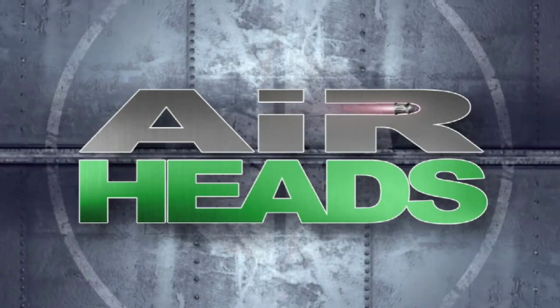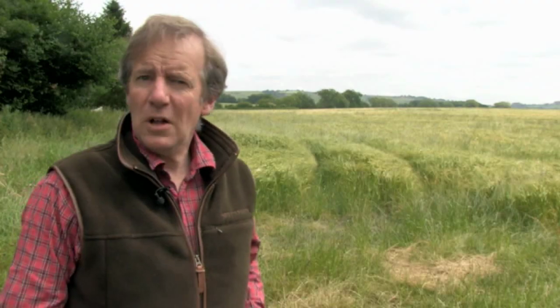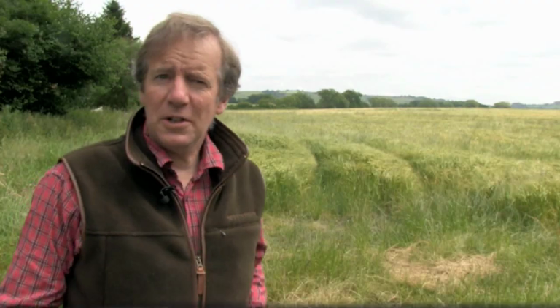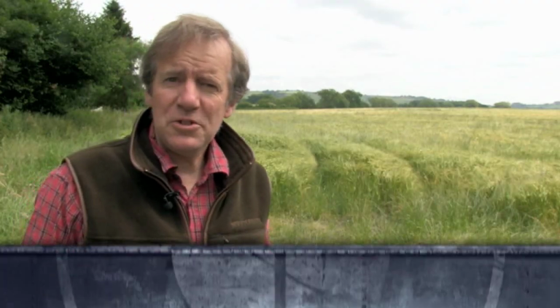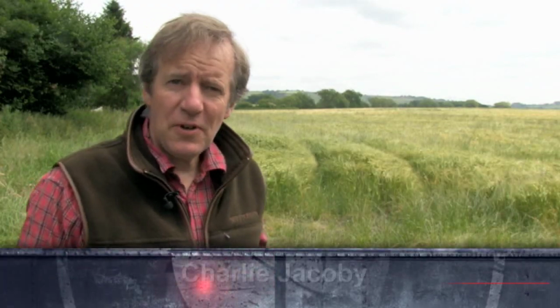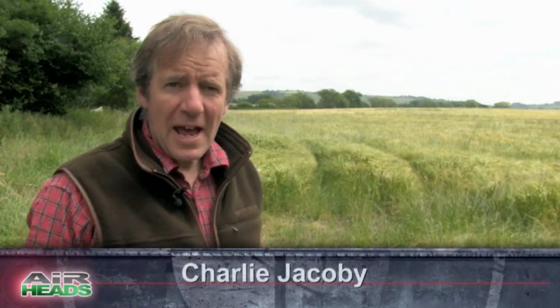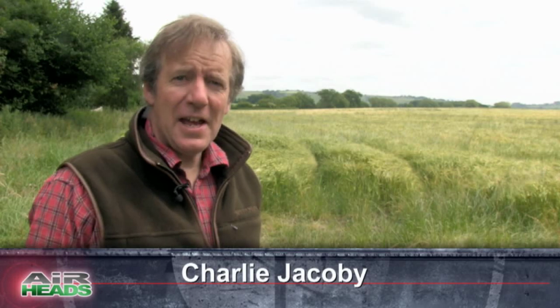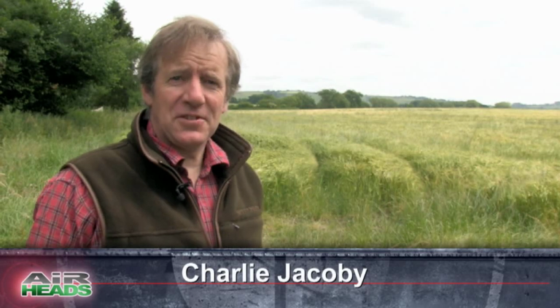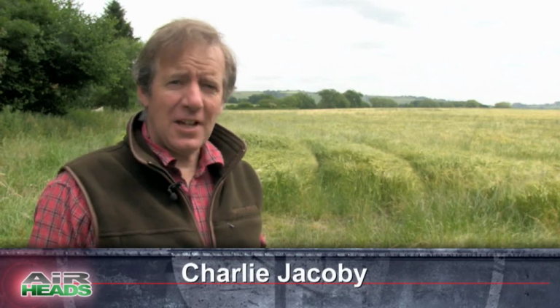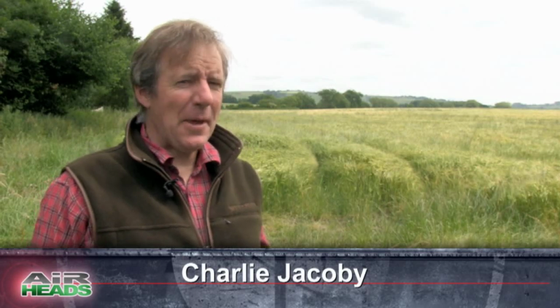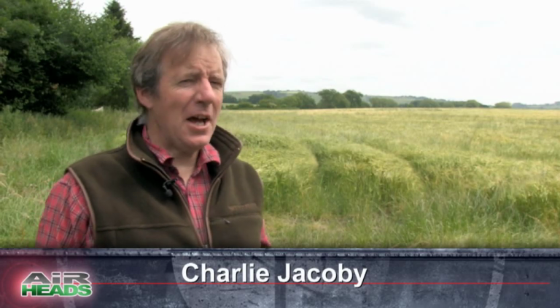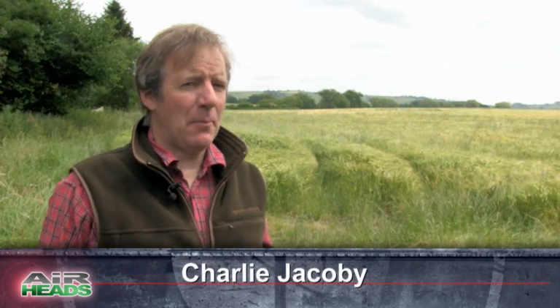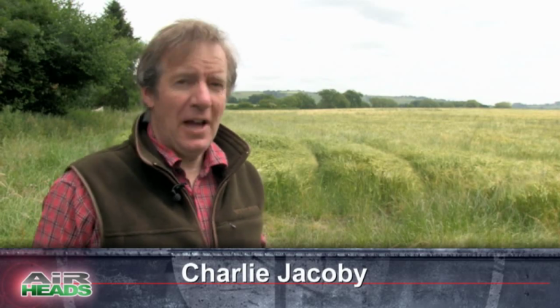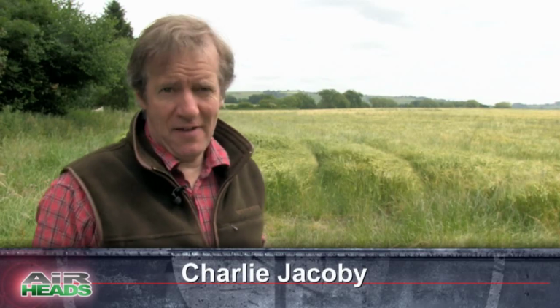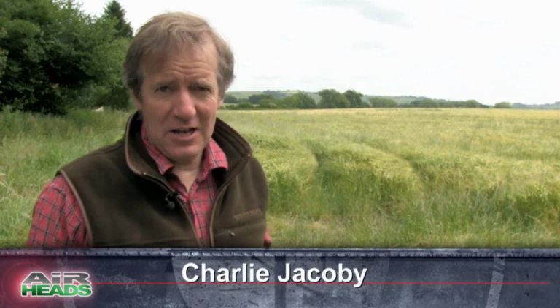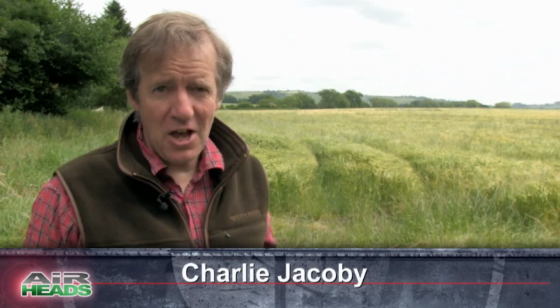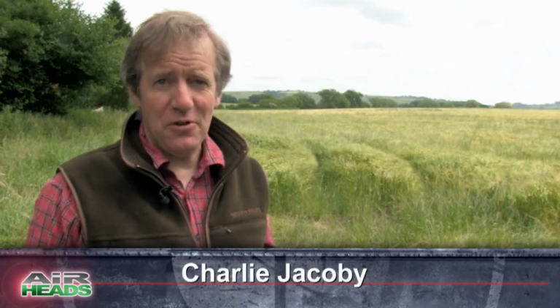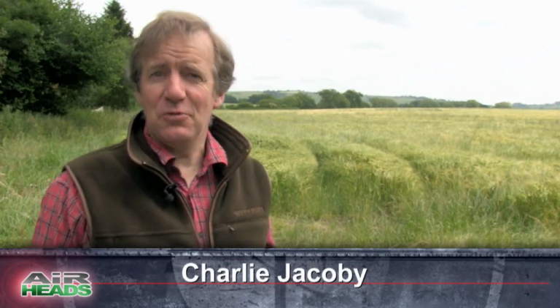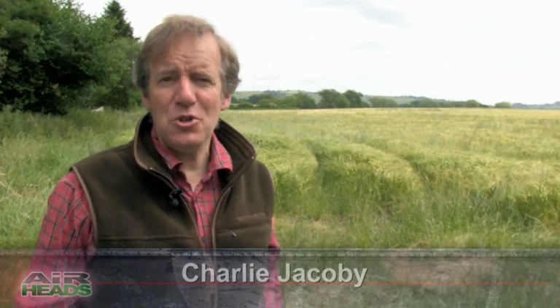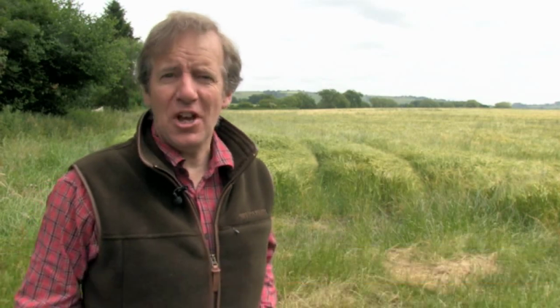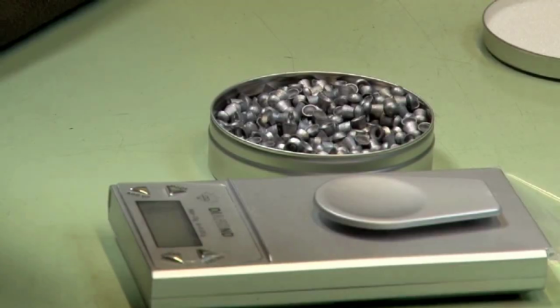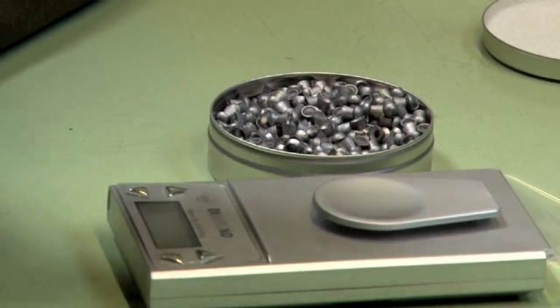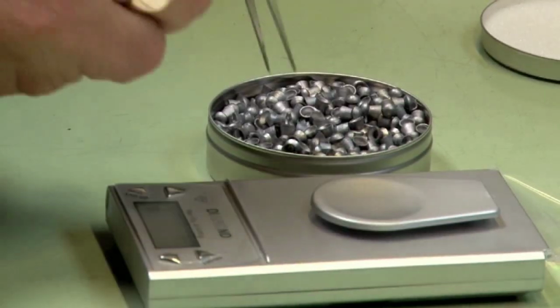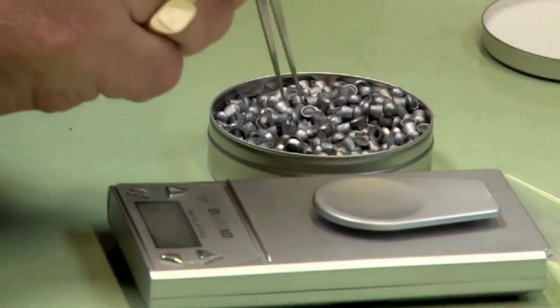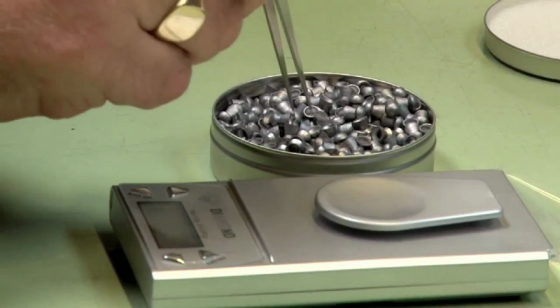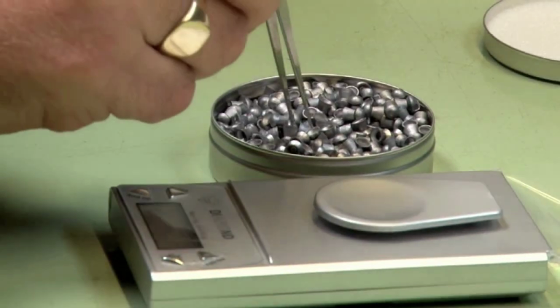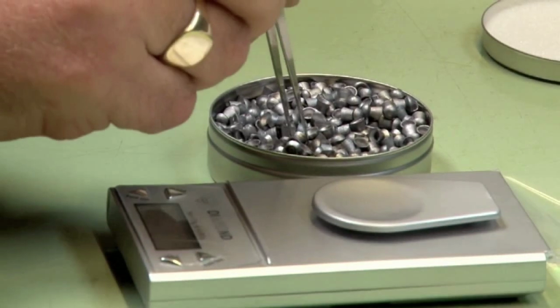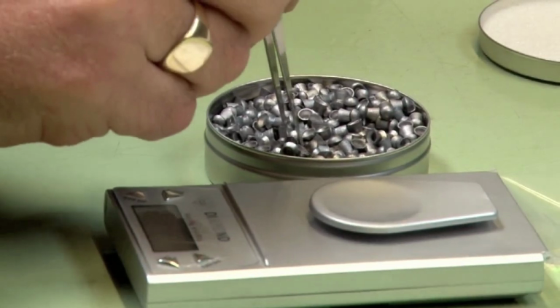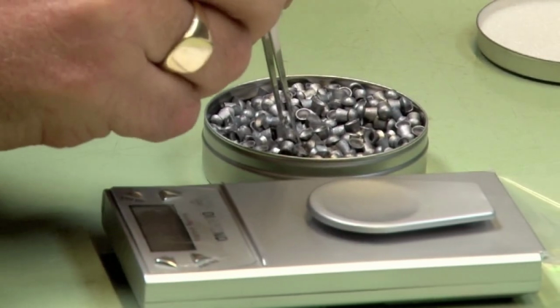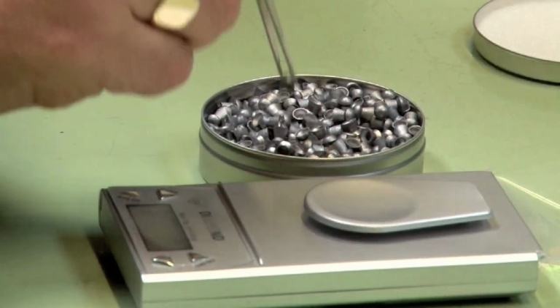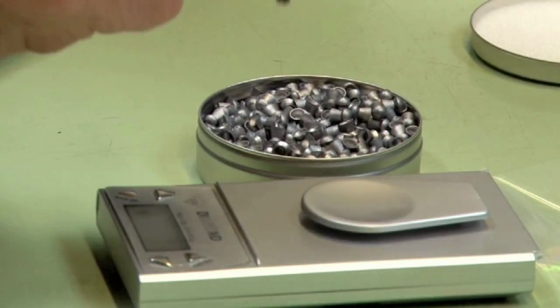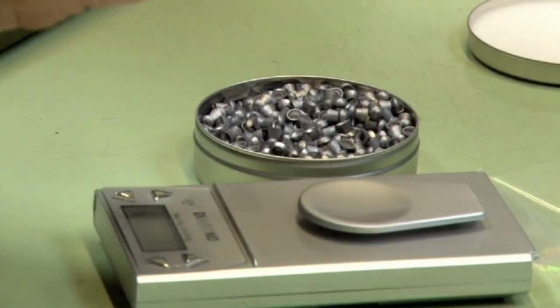Welcome to Airheads. Coming up: heavy load — Roger explains why you need to weigh your pellets.